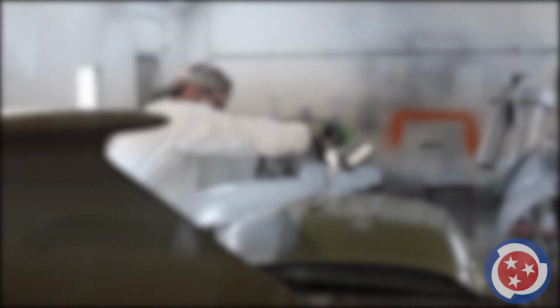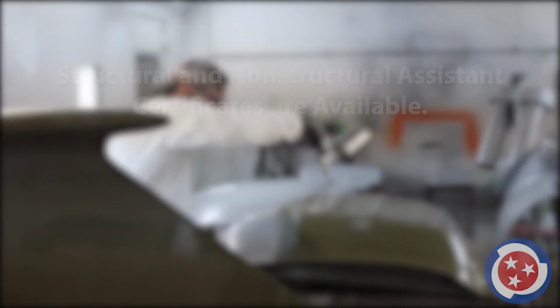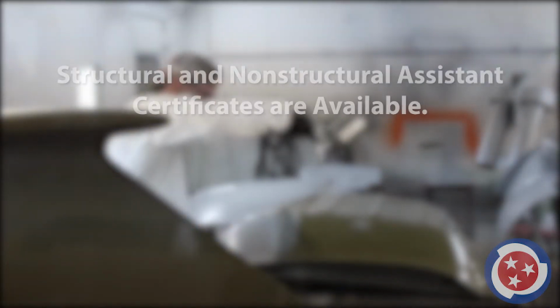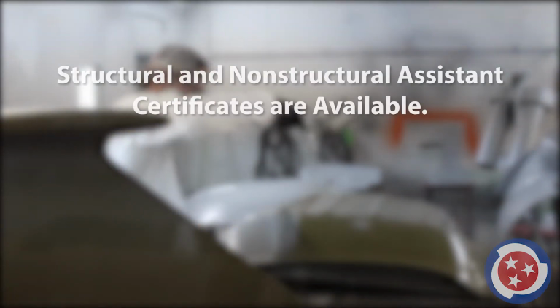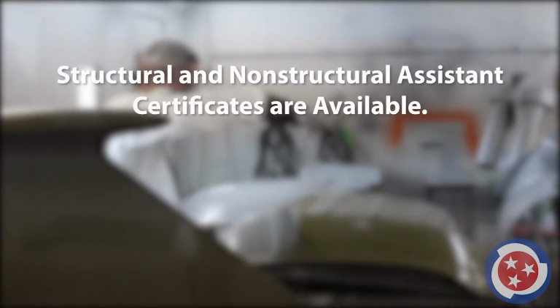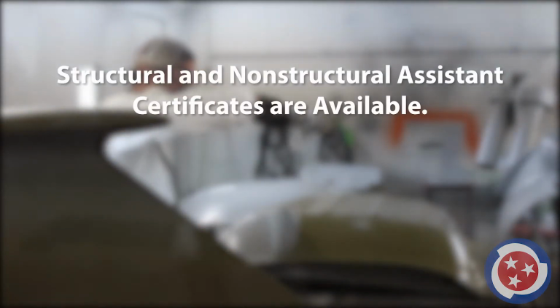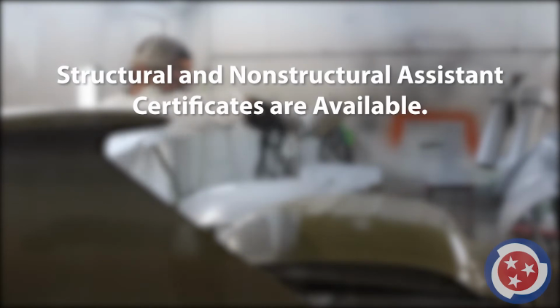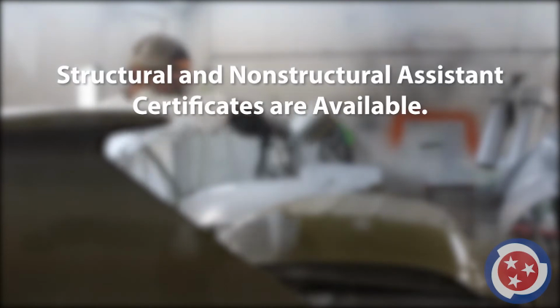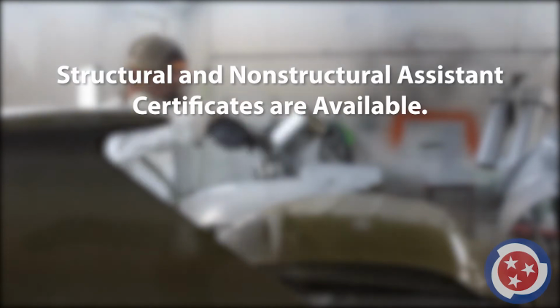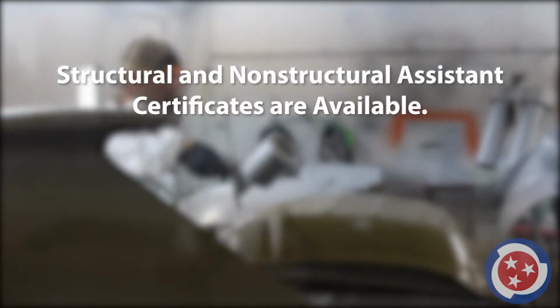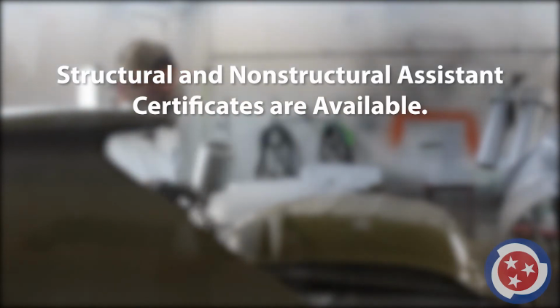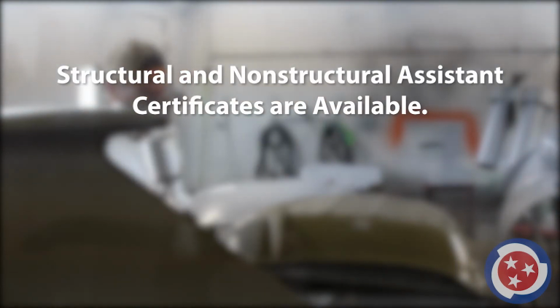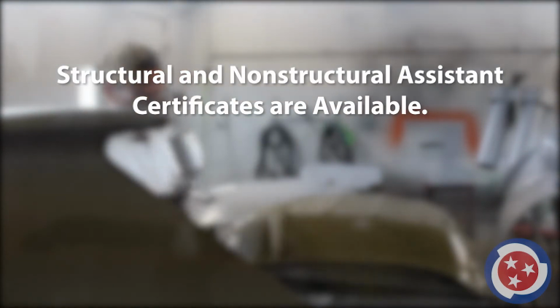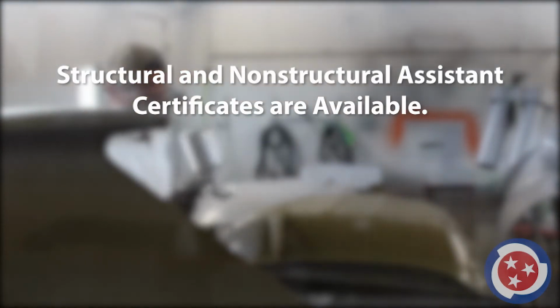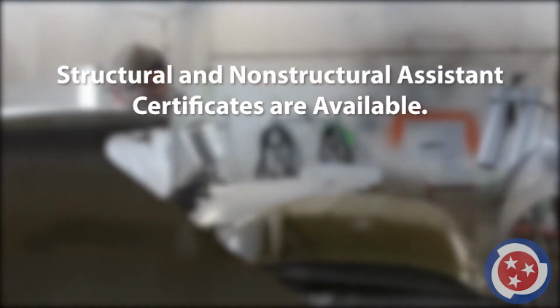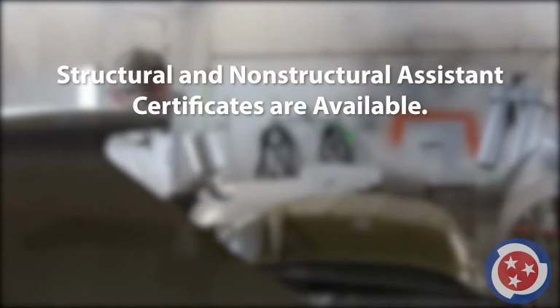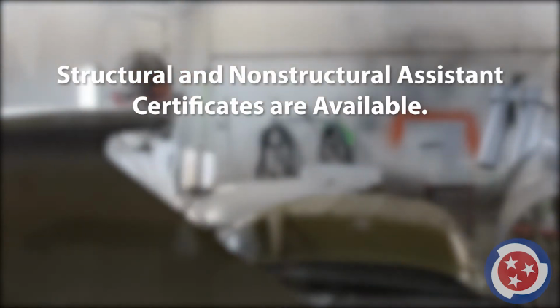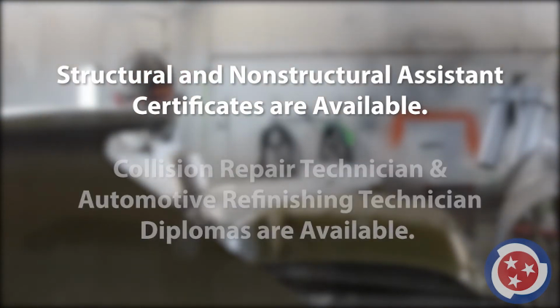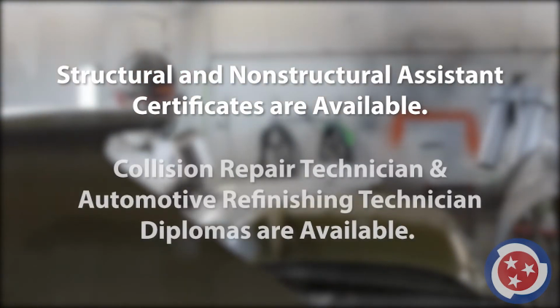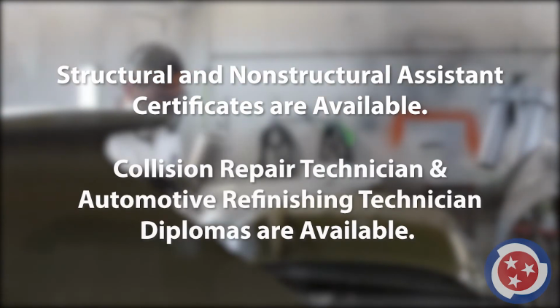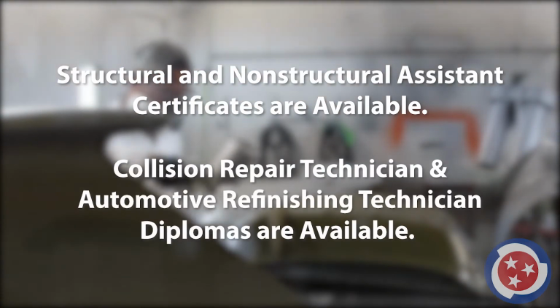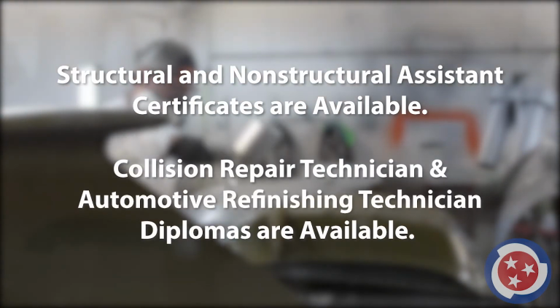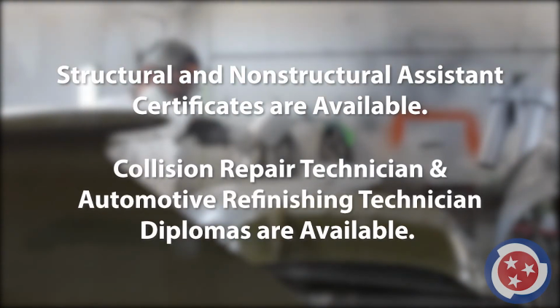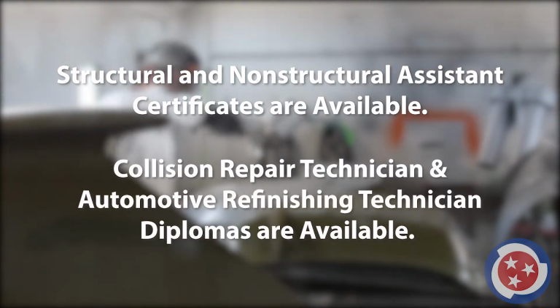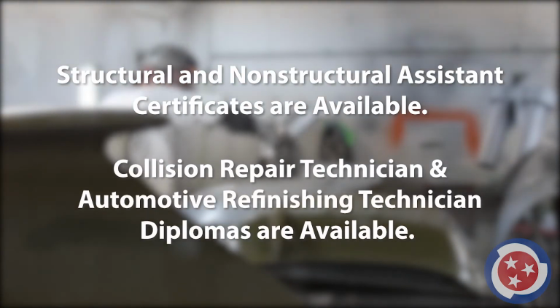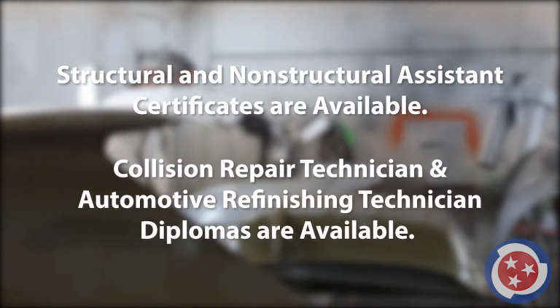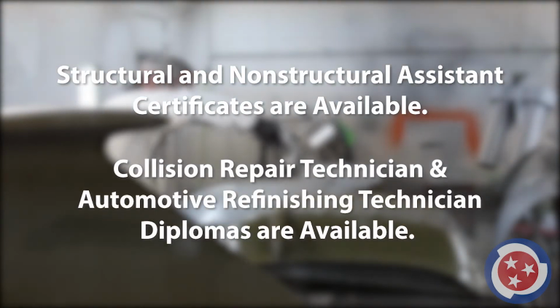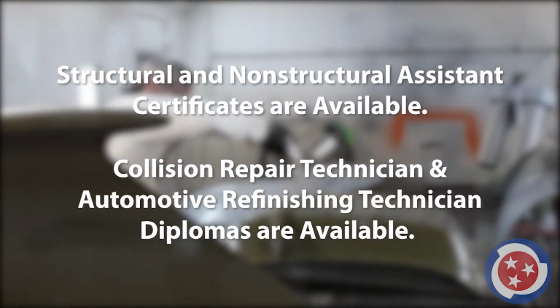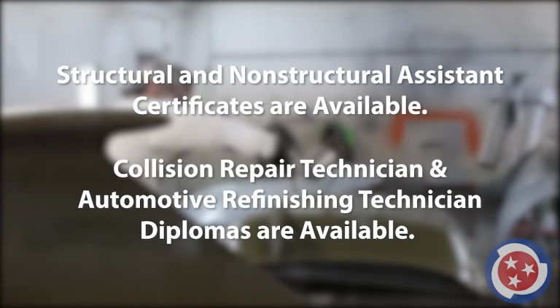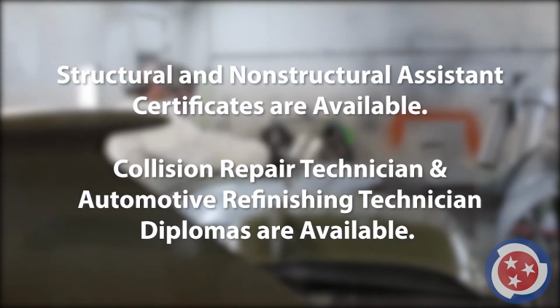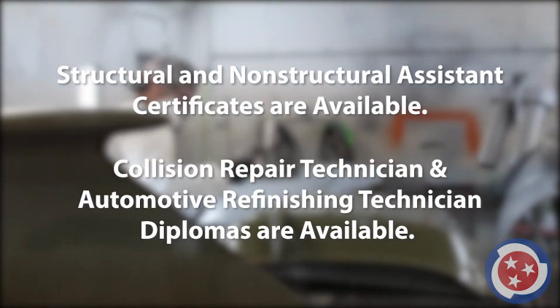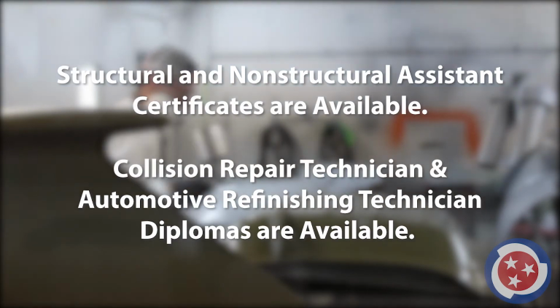Students may earn certificates as a non-structural or structural assistant, and diplomas as a collision repair technician and automotive refinishing technician.